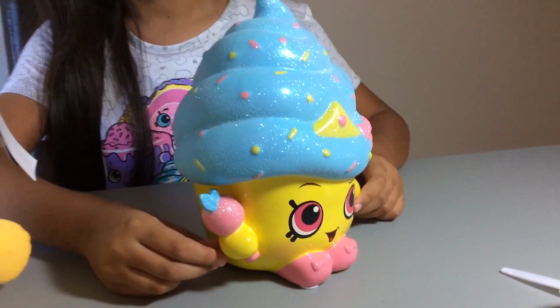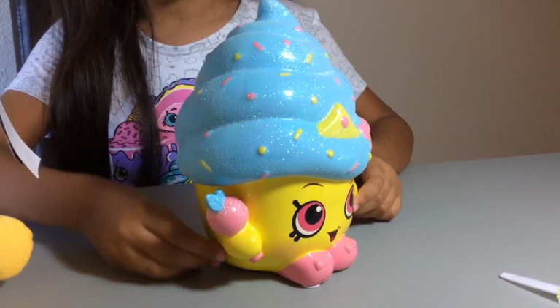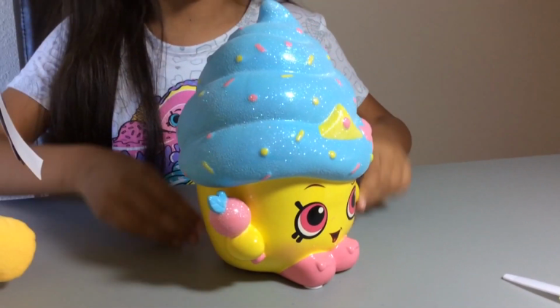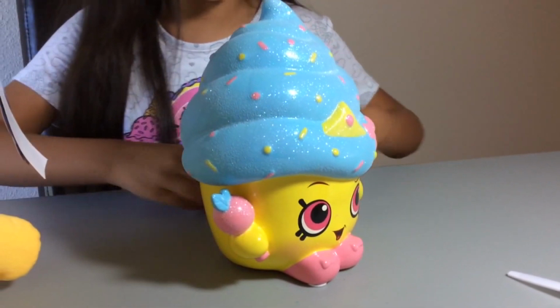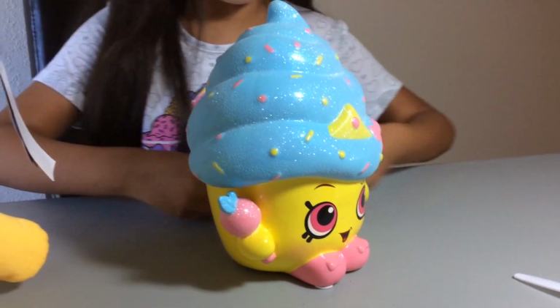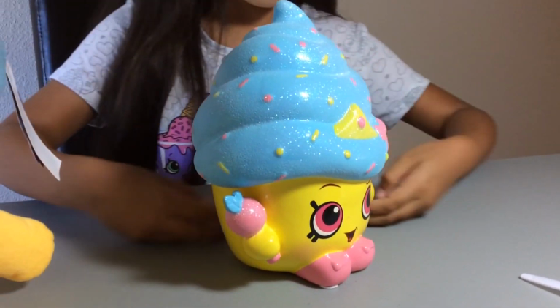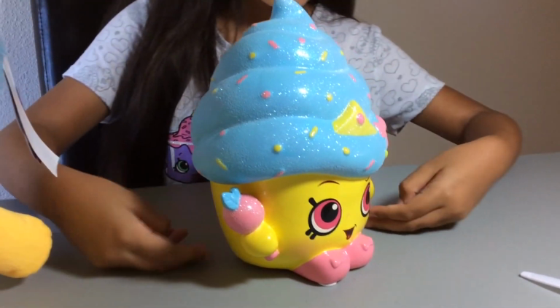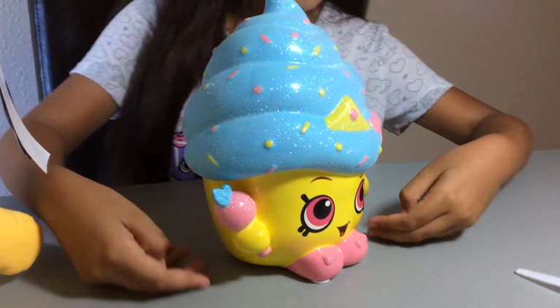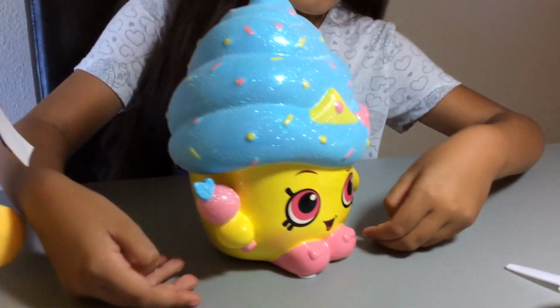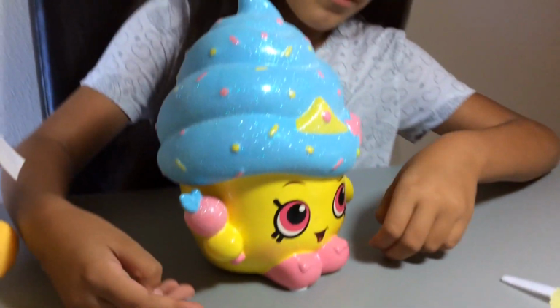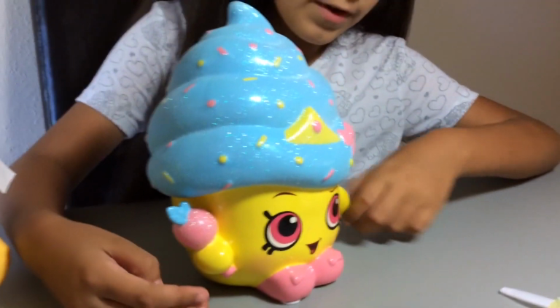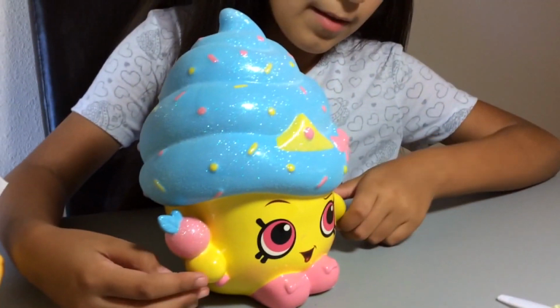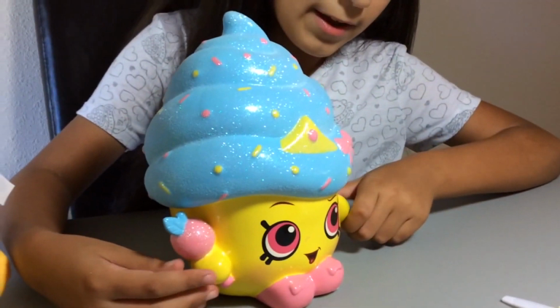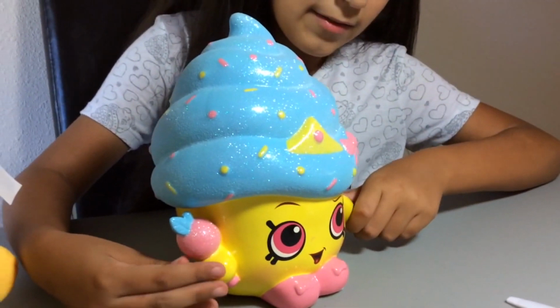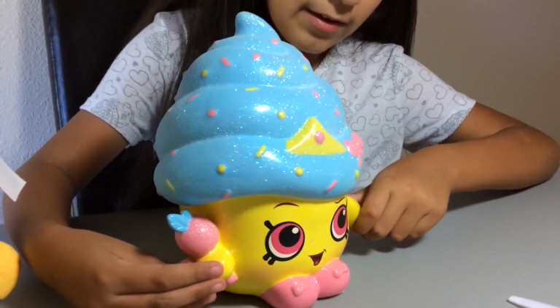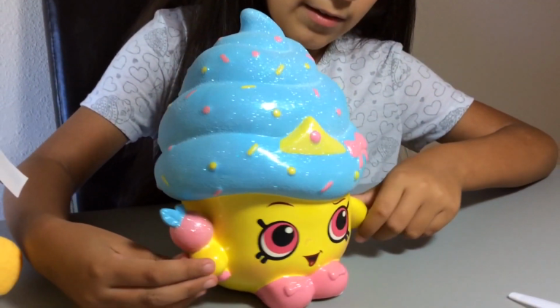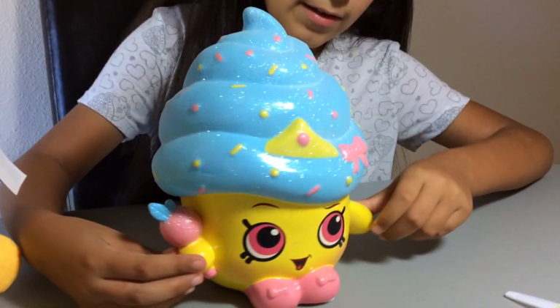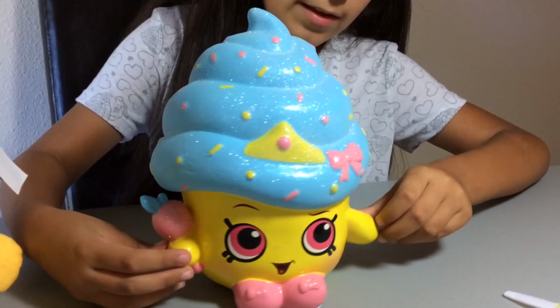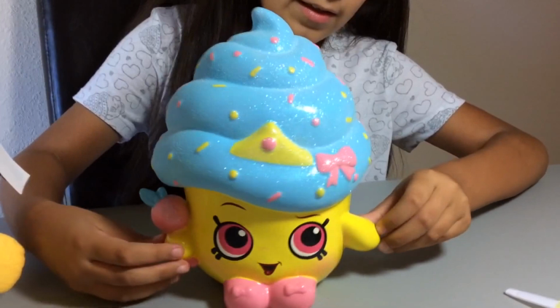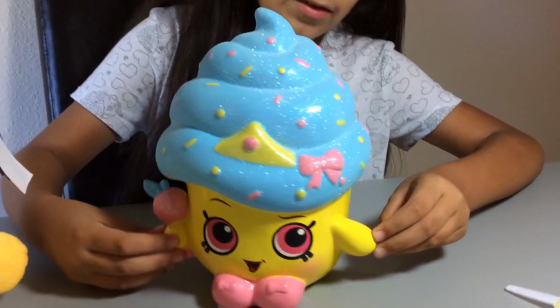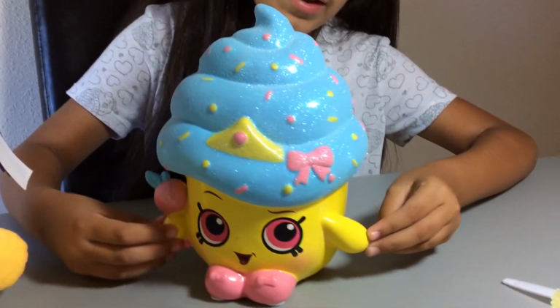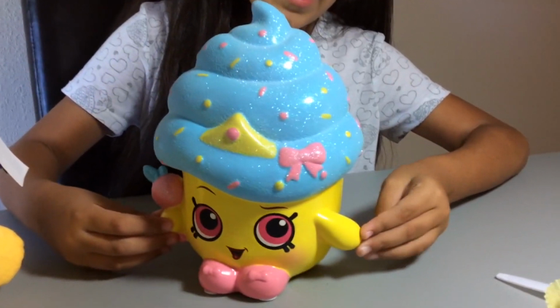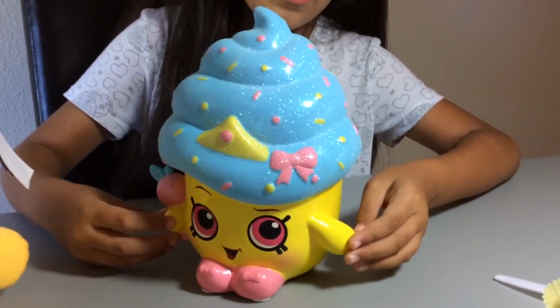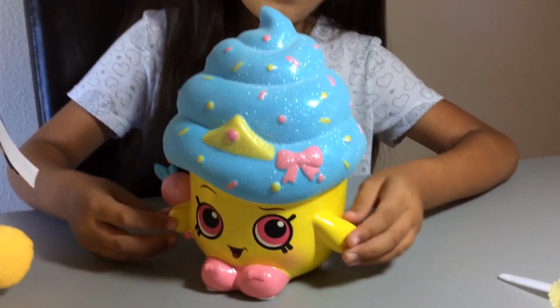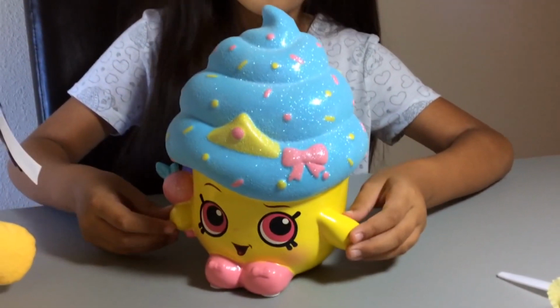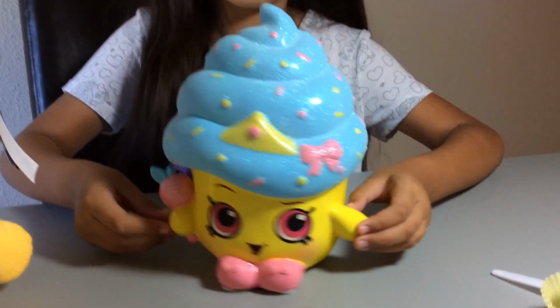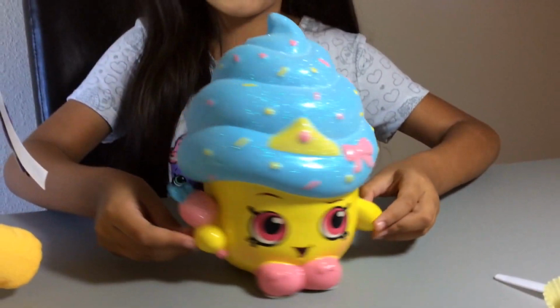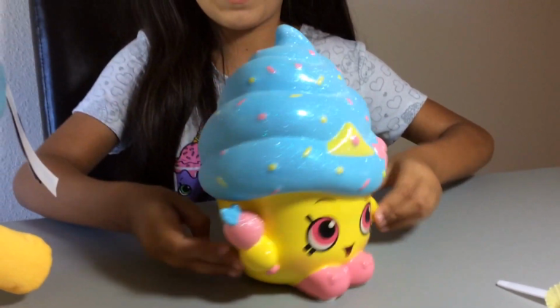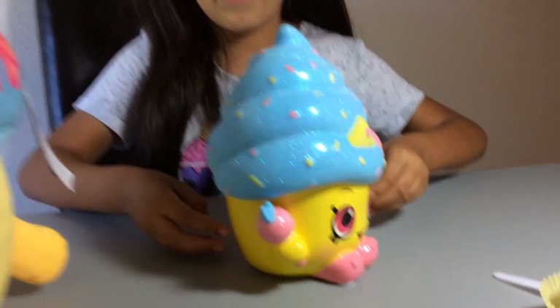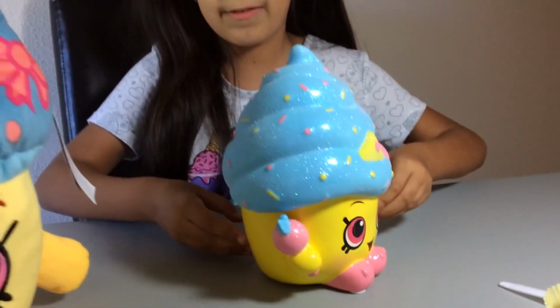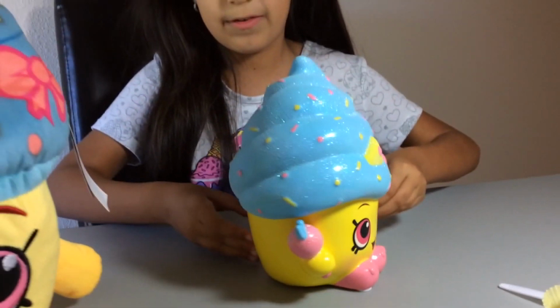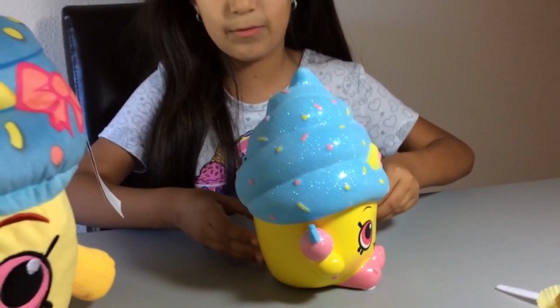She's all yellow on the front and the back as well, and she has little arms and stuff.